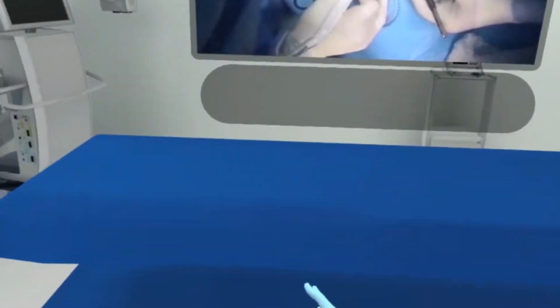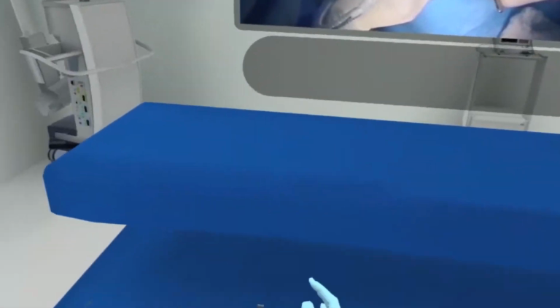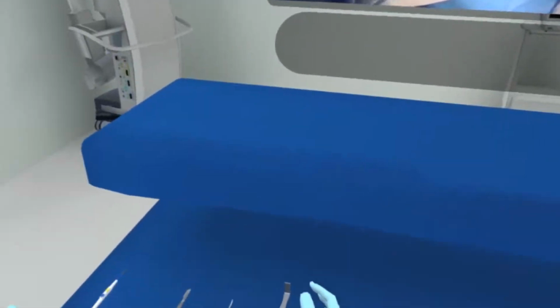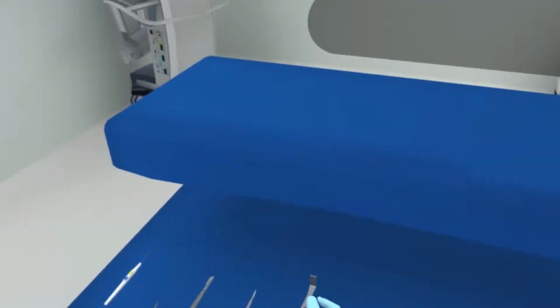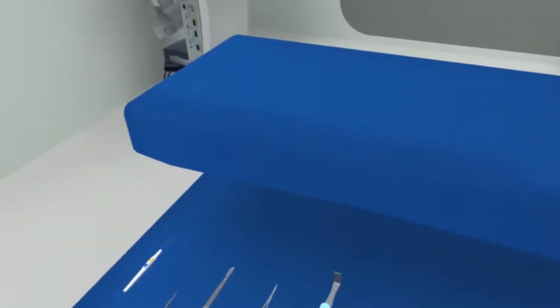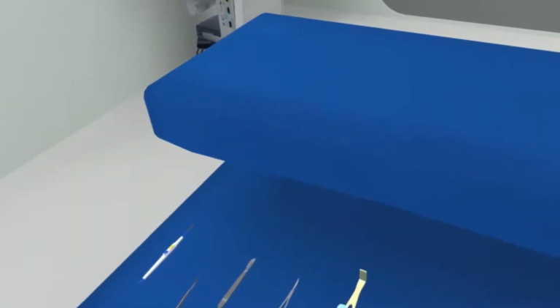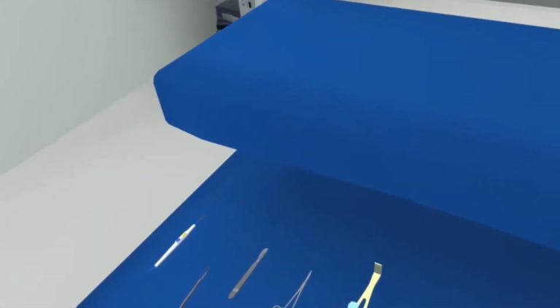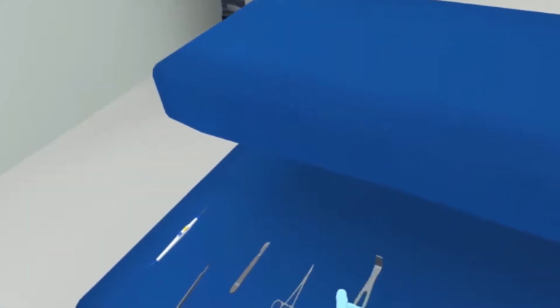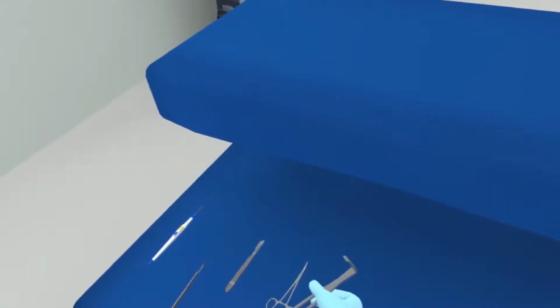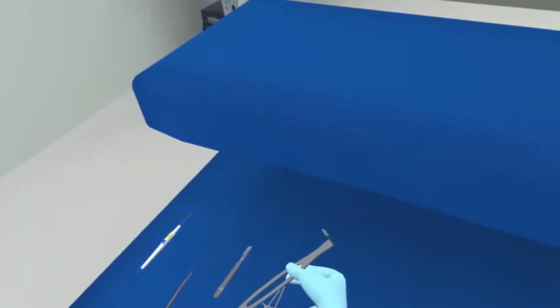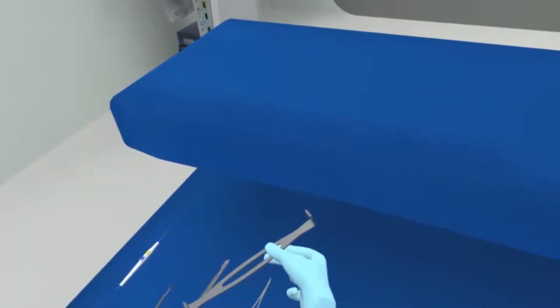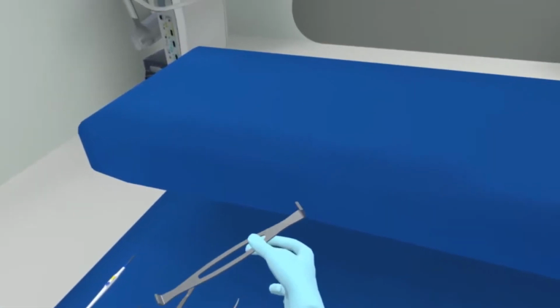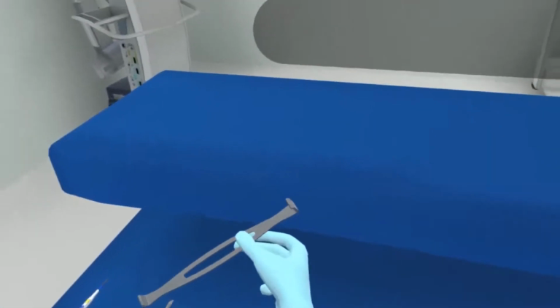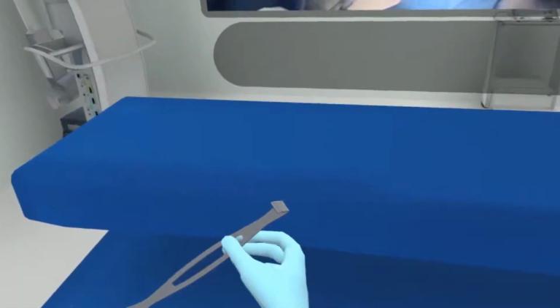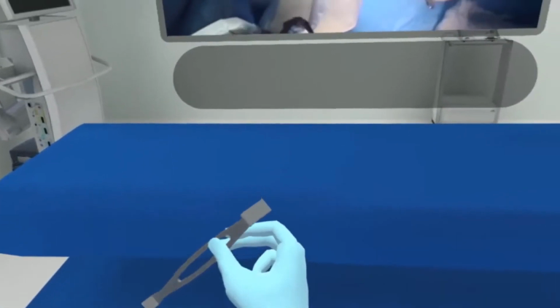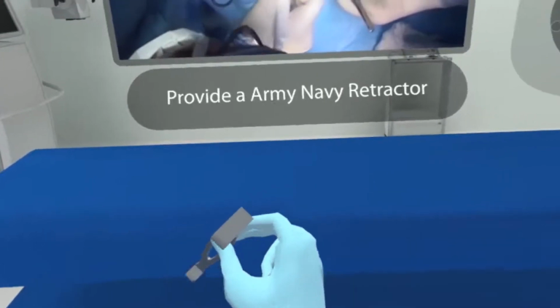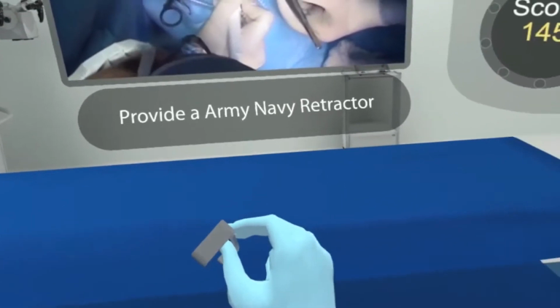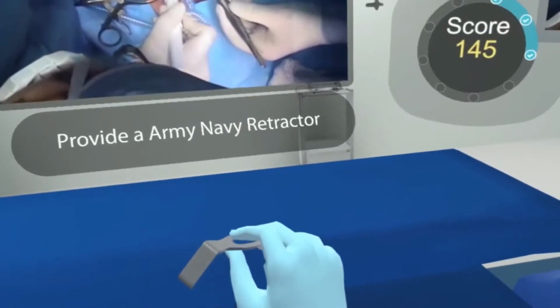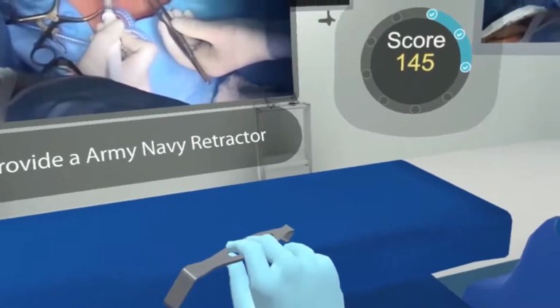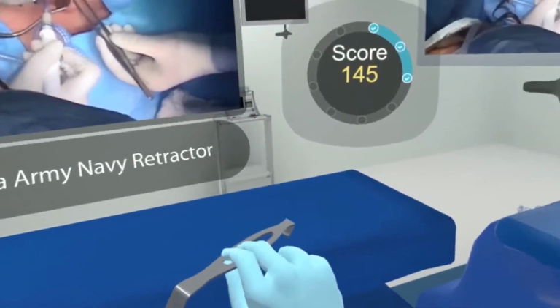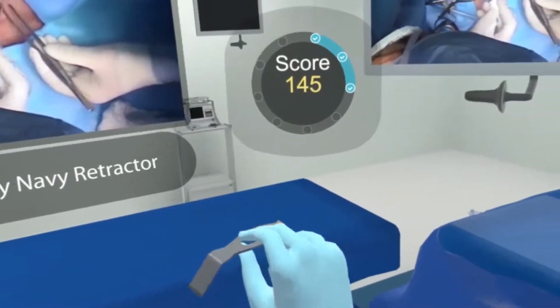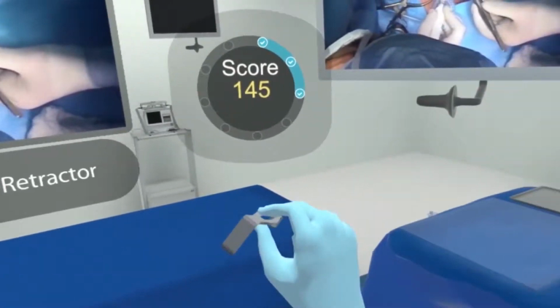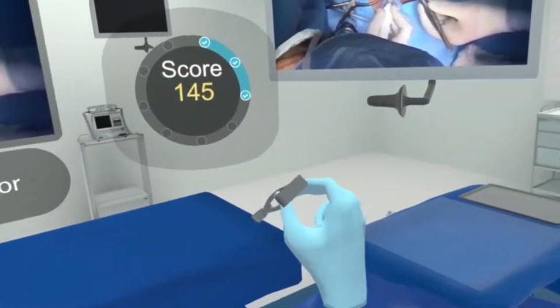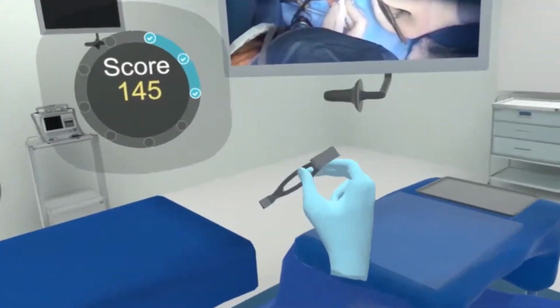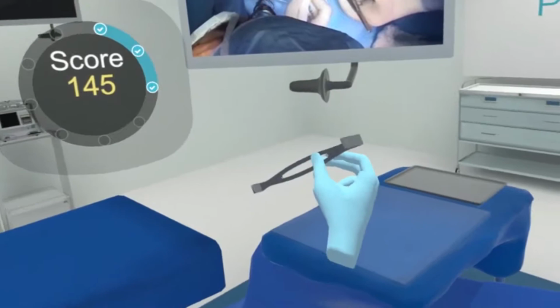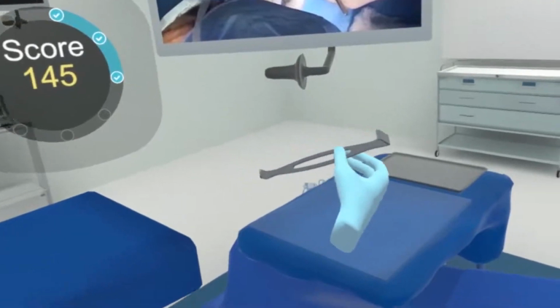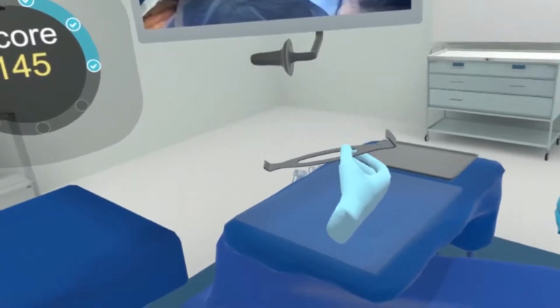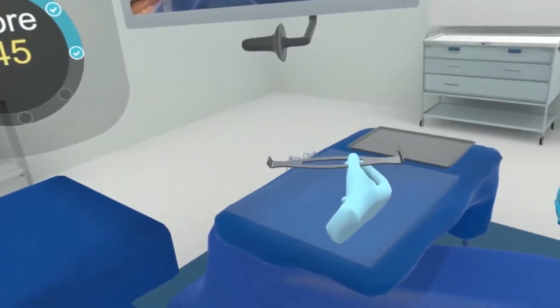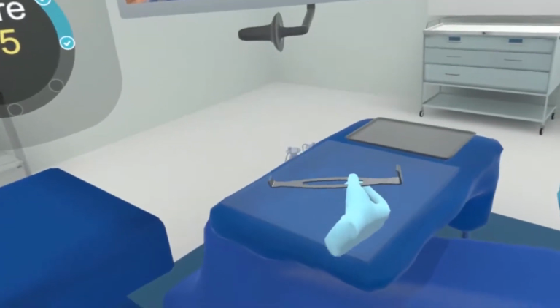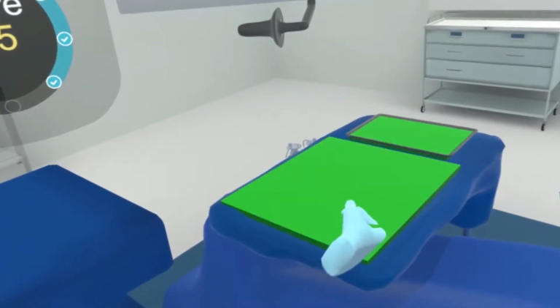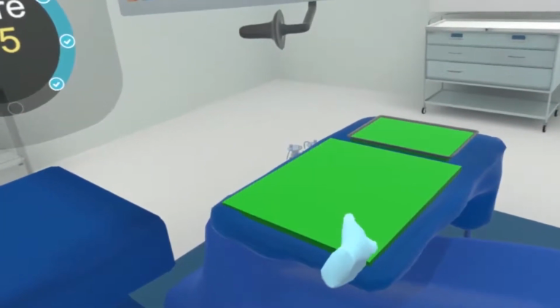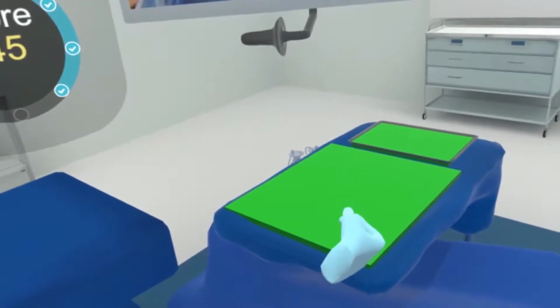Army Navy retractor. Now this one I'm going to put on the Mayo stand. Good.